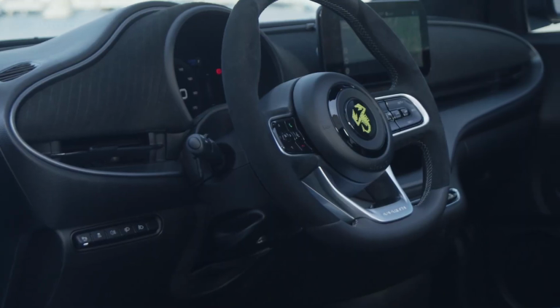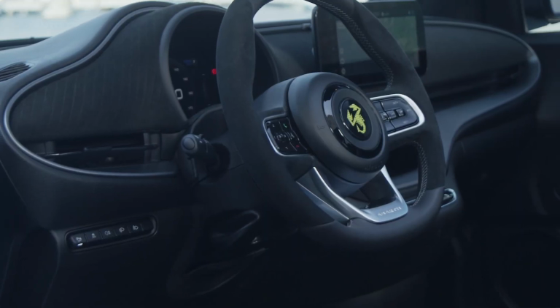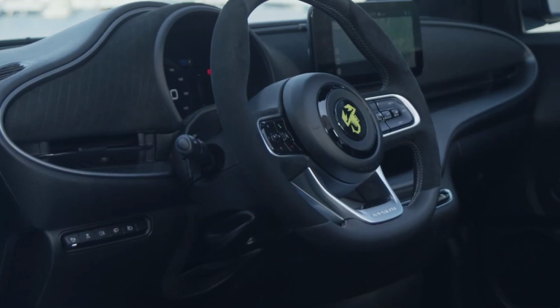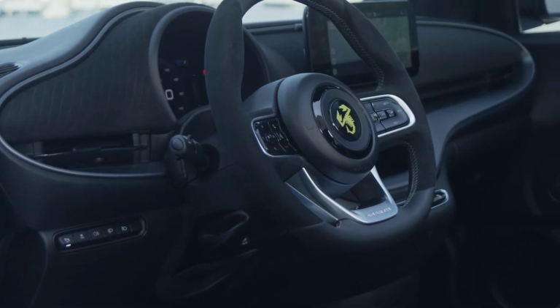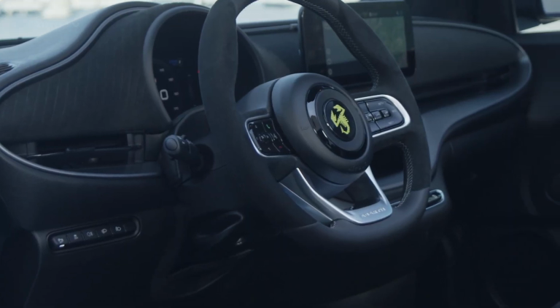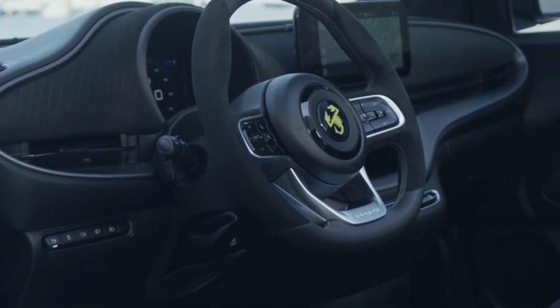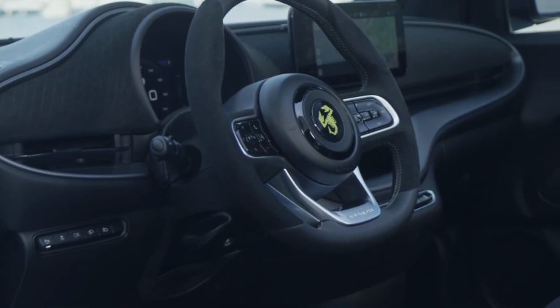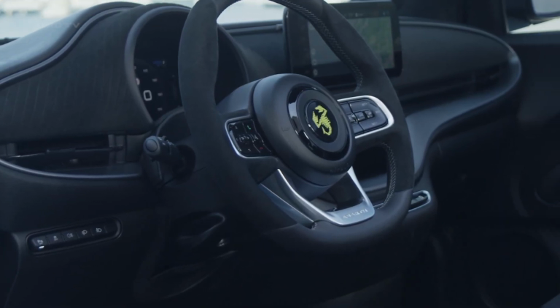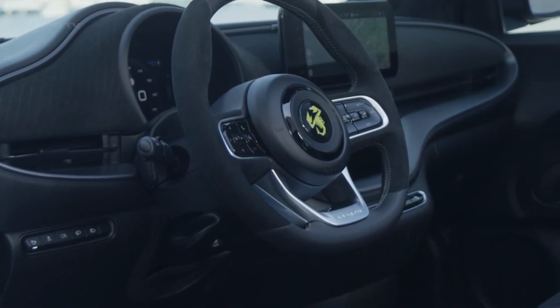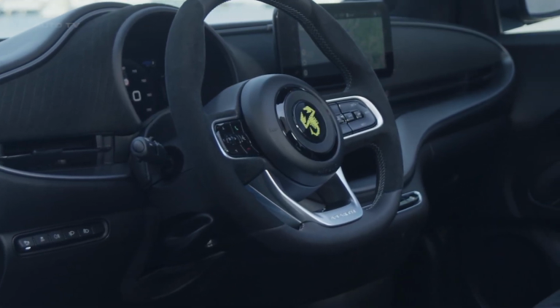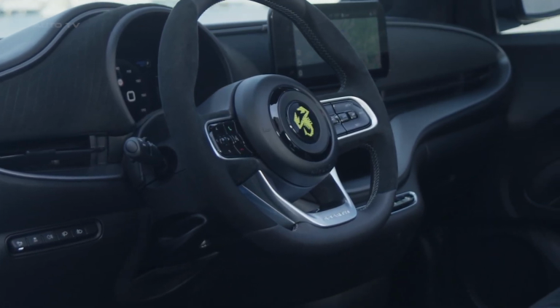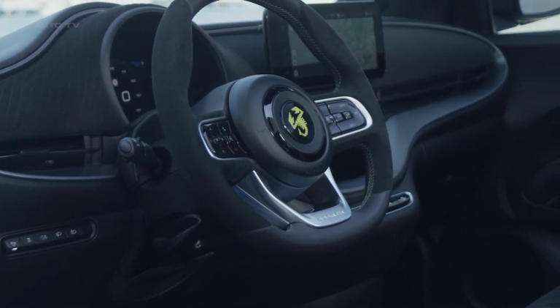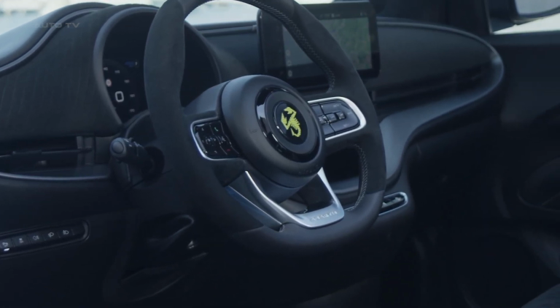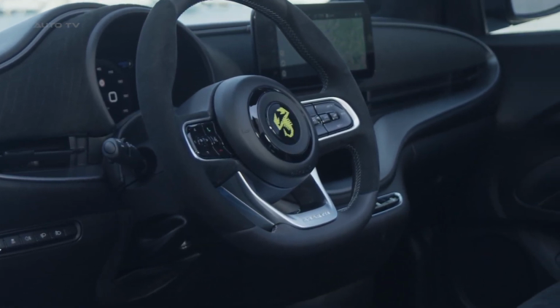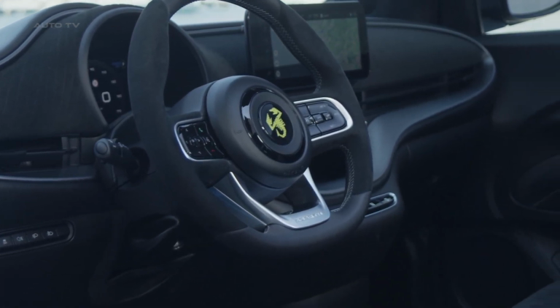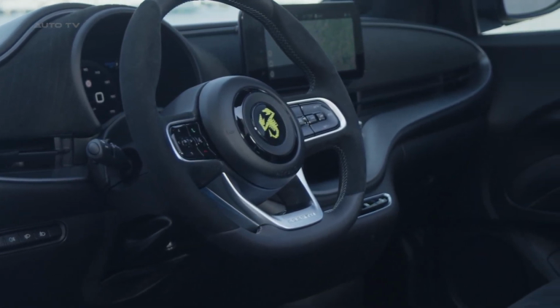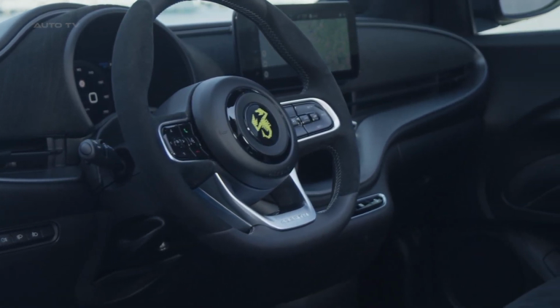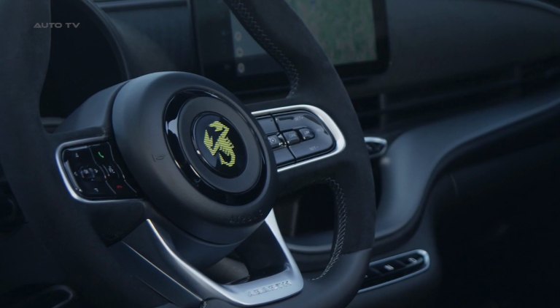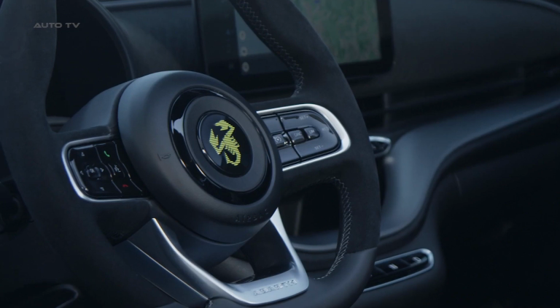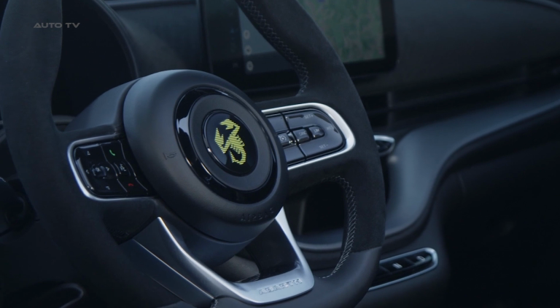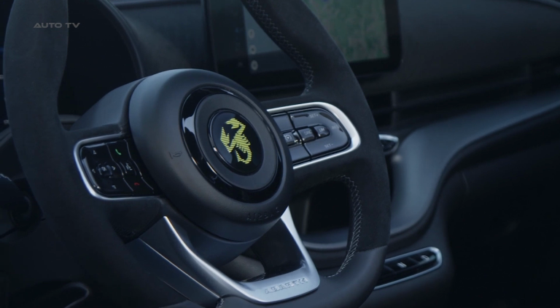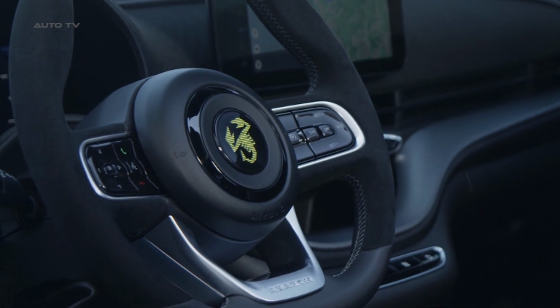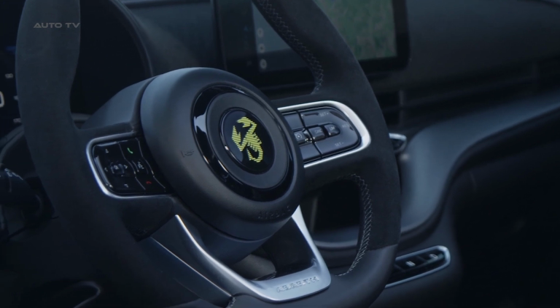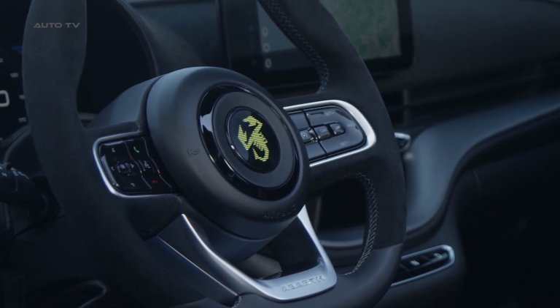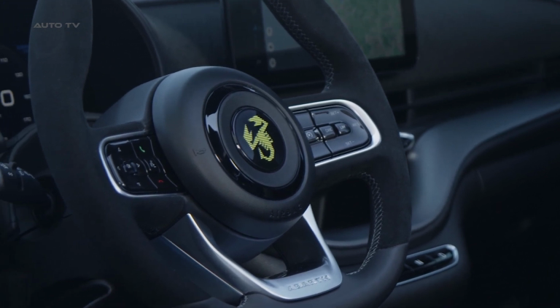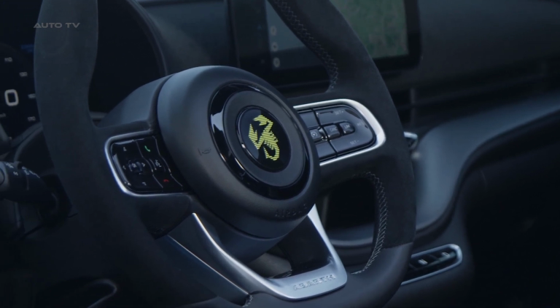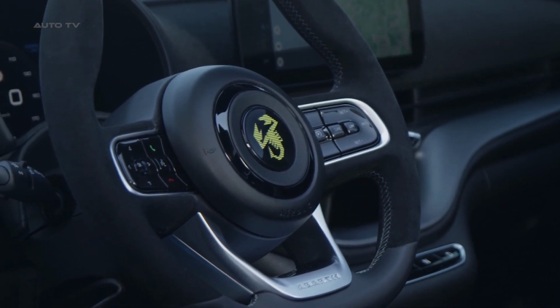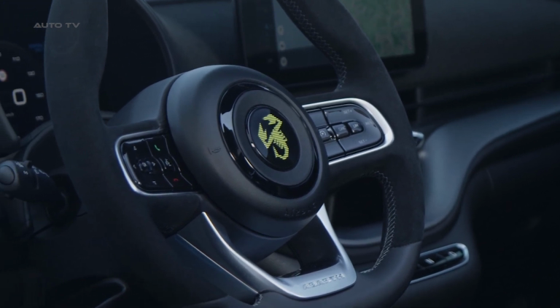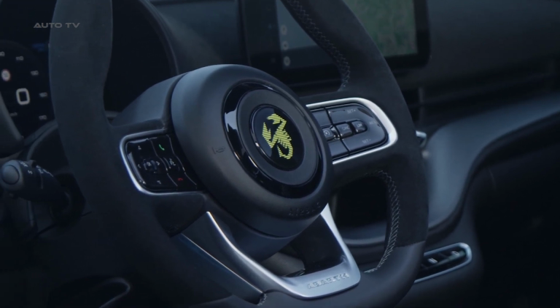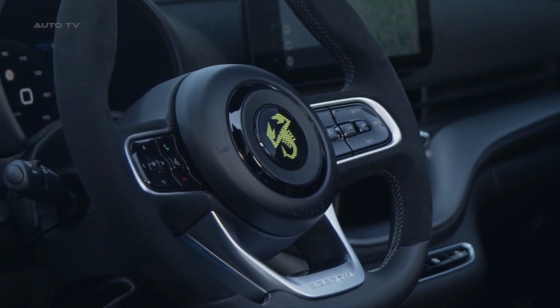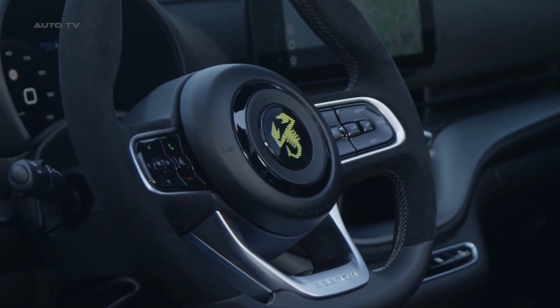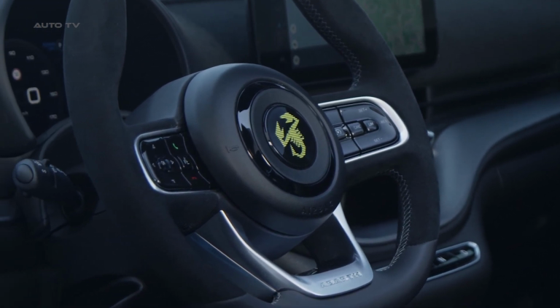The performance pages are specifically designed for the new electric Abarth and allow customers to keep track of their performance as they unleash the excitement of the drive.